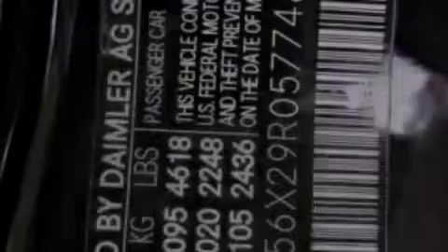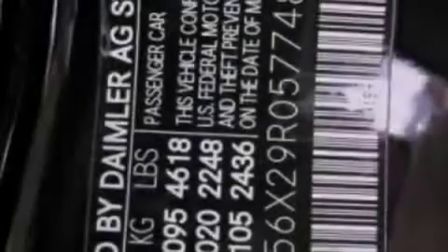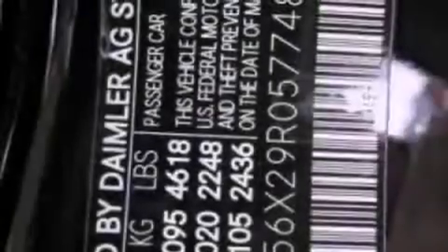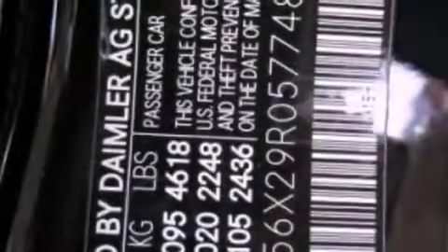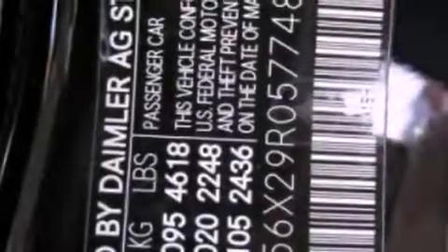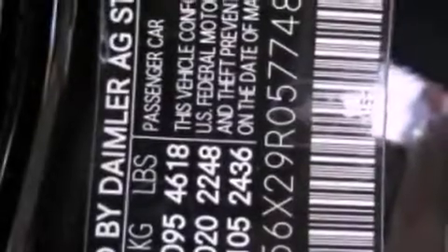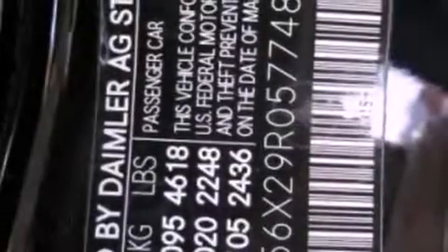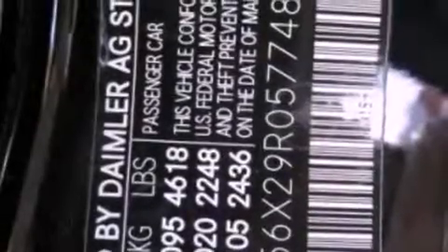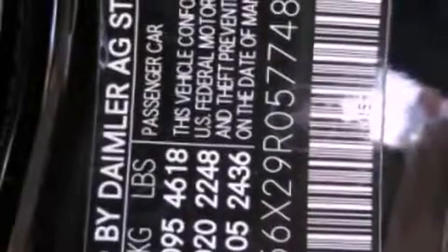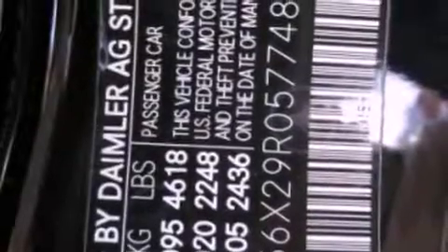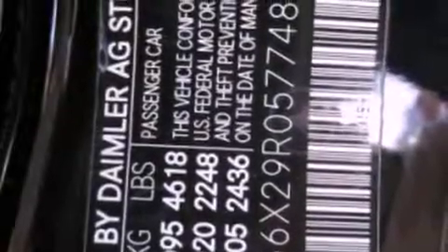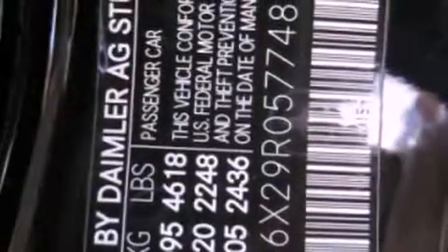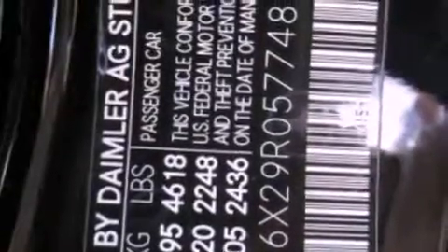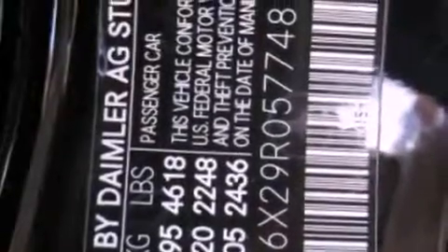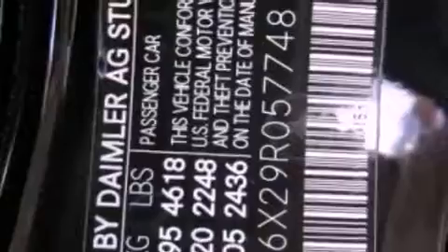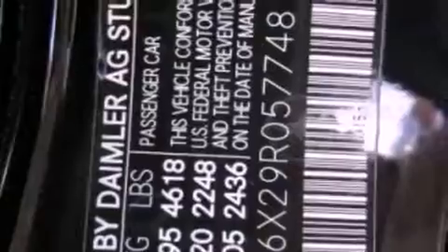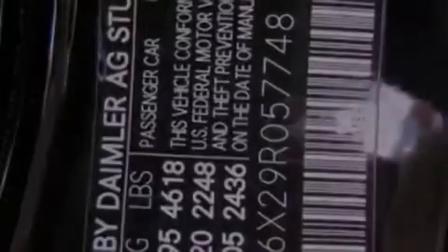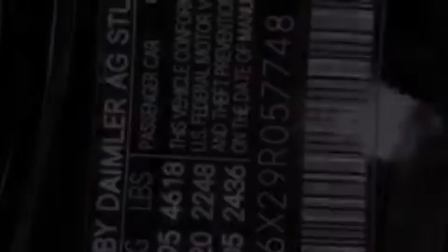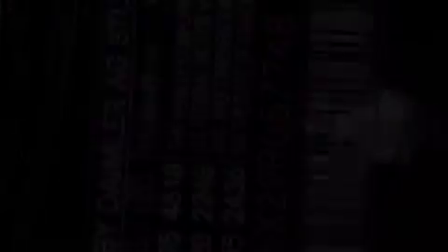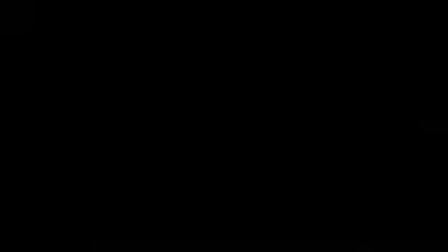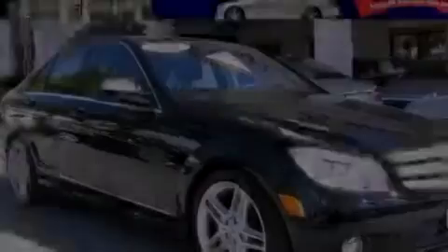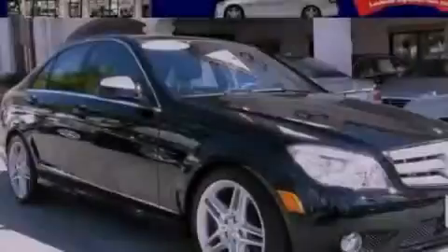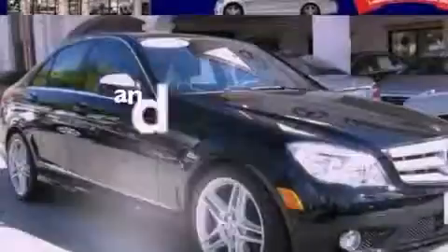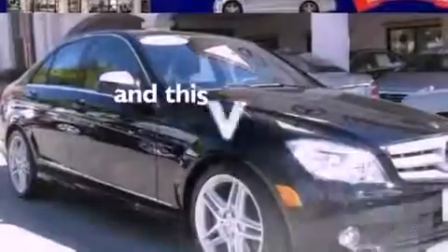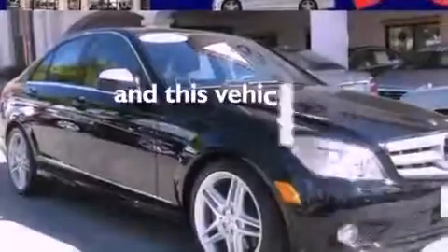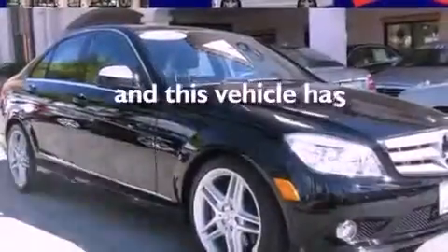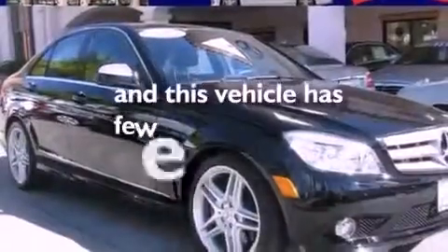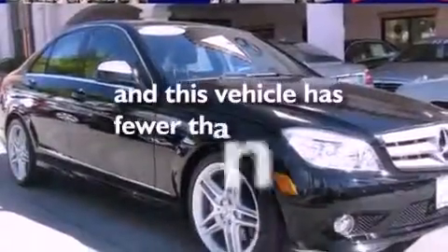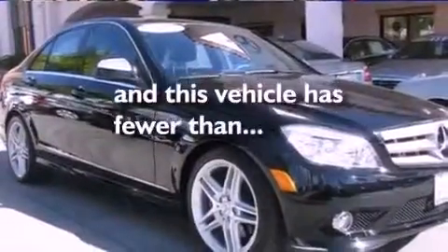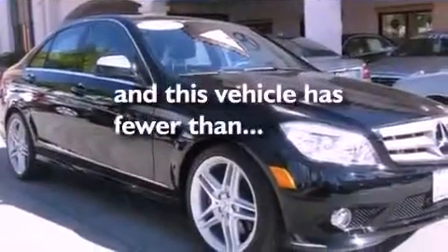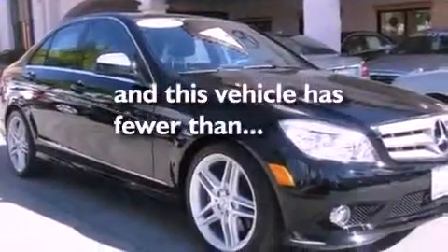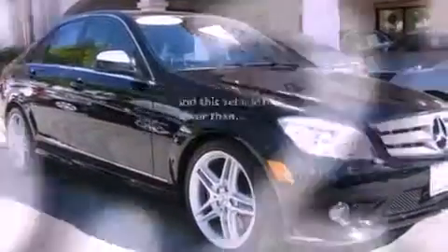Additional features include a passenger side vanity mirror, a security system, traction control, an auto-dimming rear-view mirror, and this vehicle has fewer than 26,000 miles on the odometer.